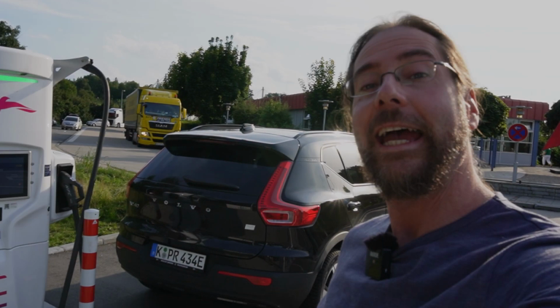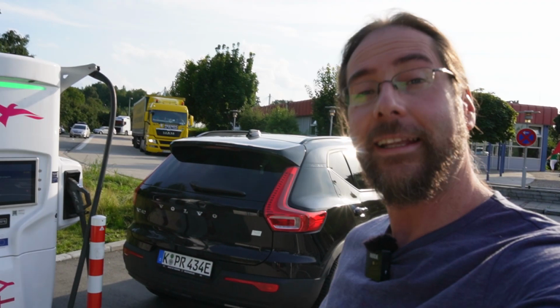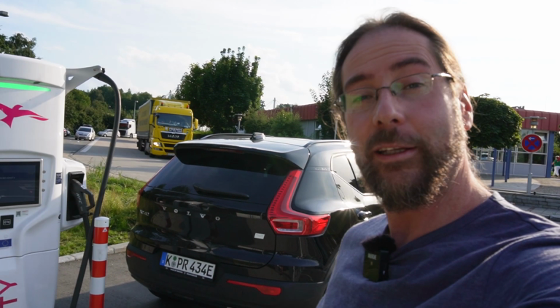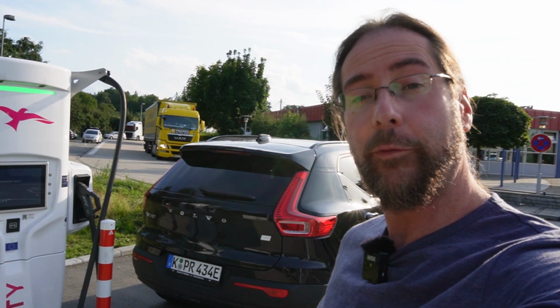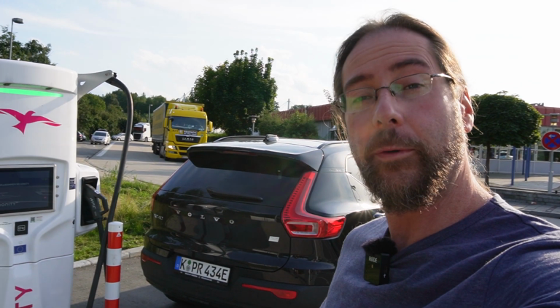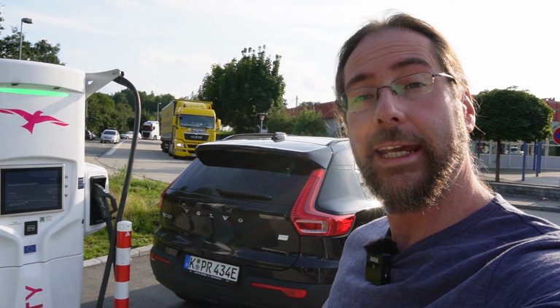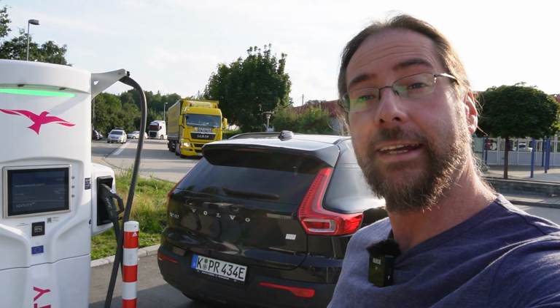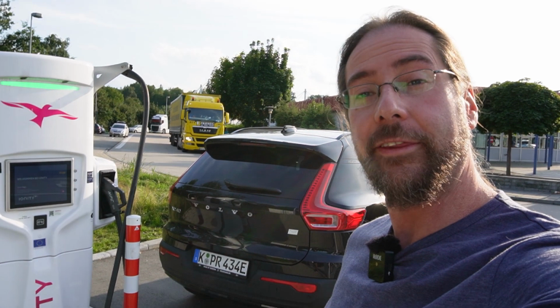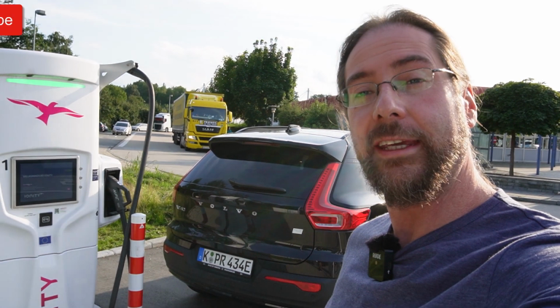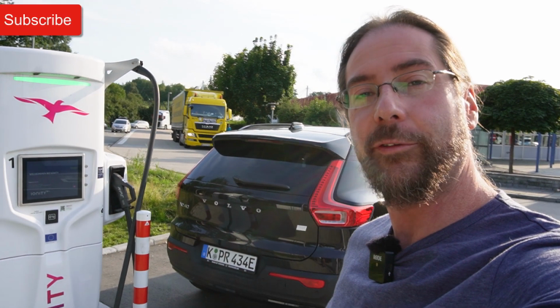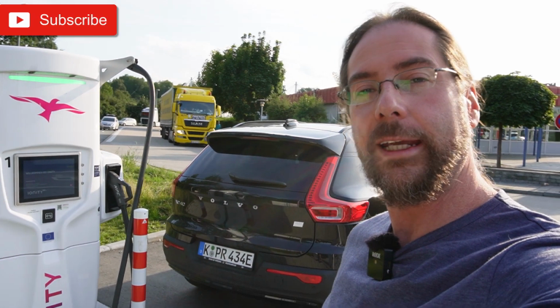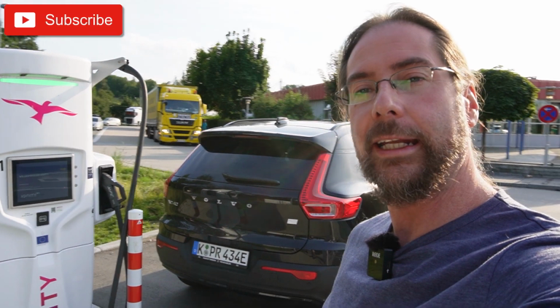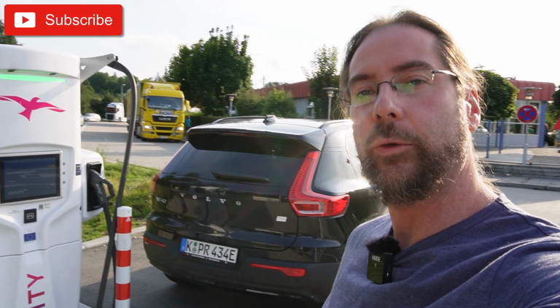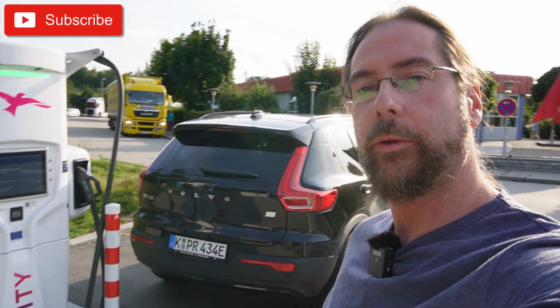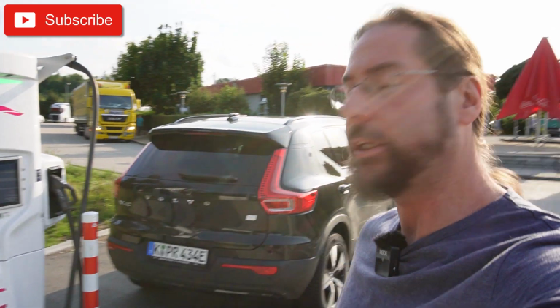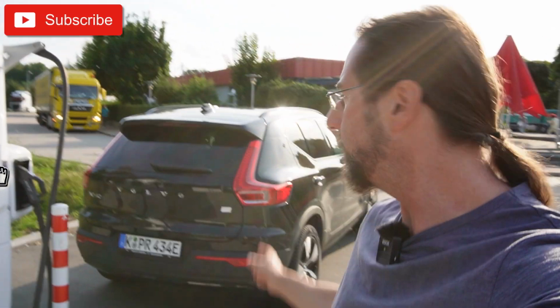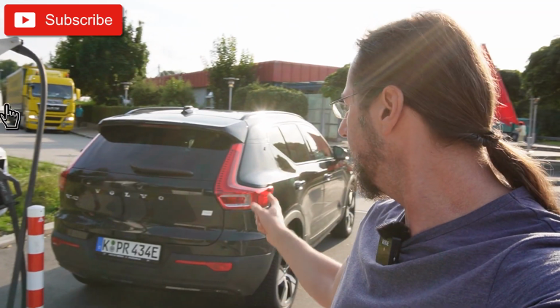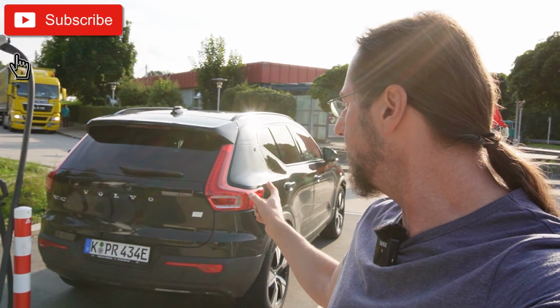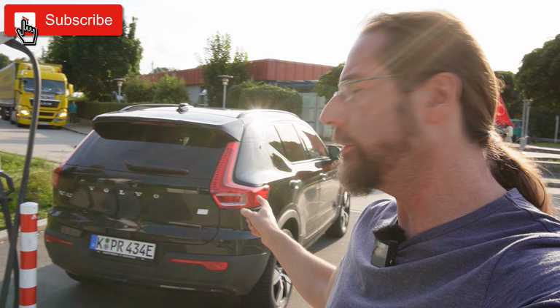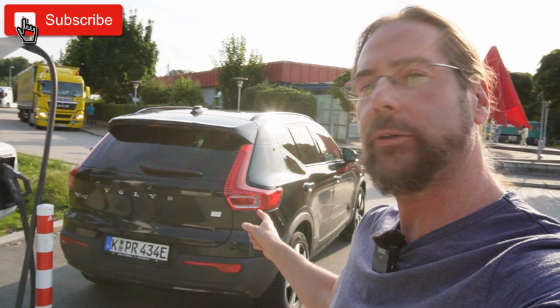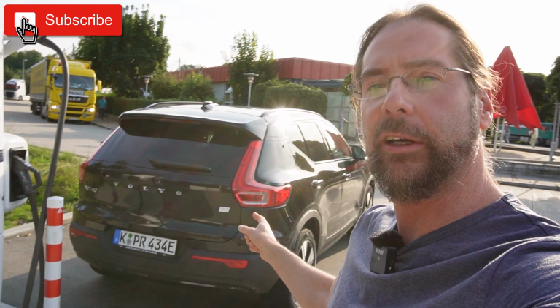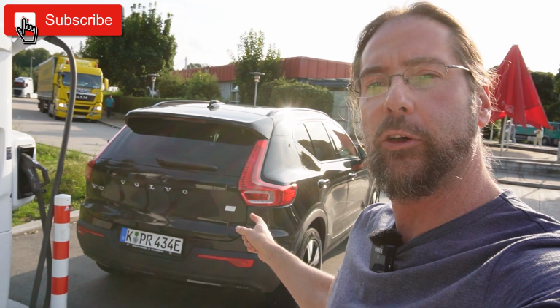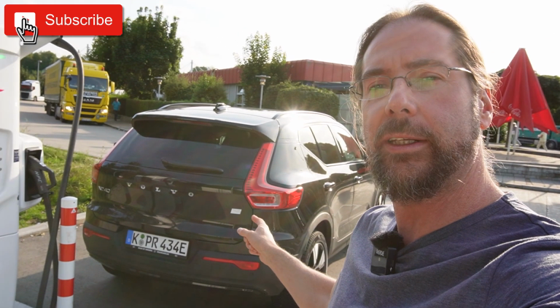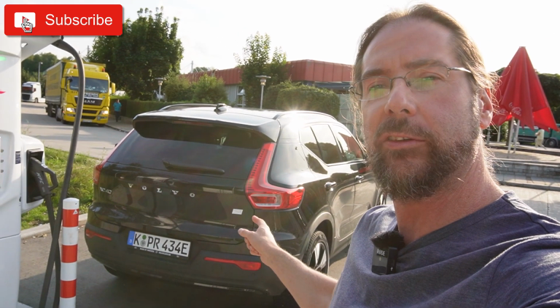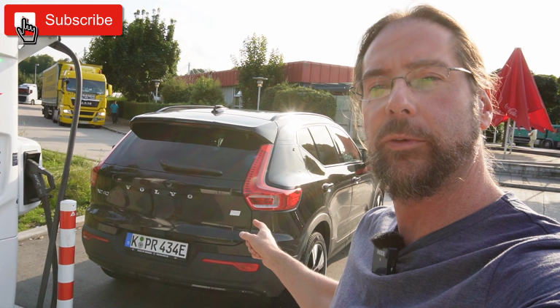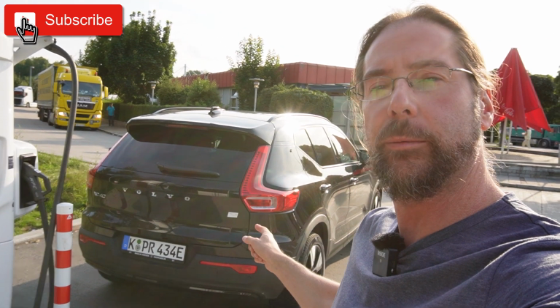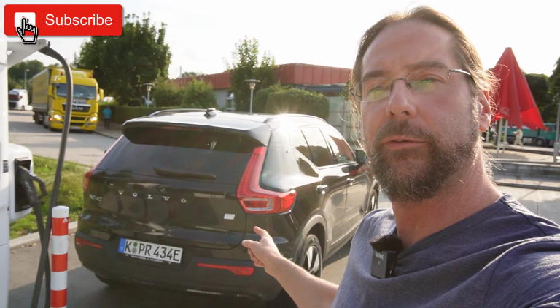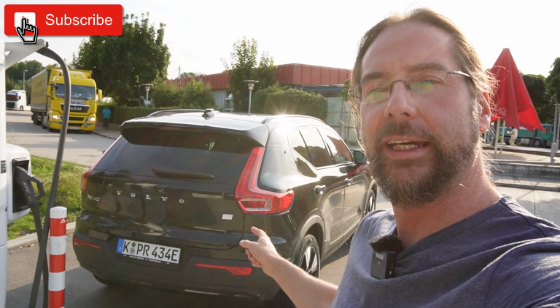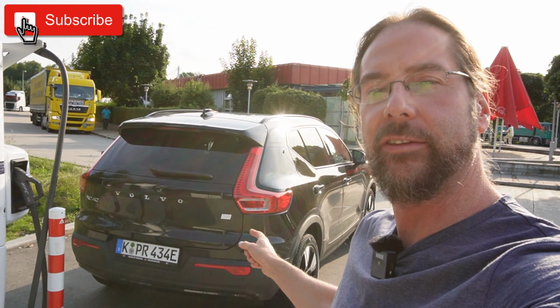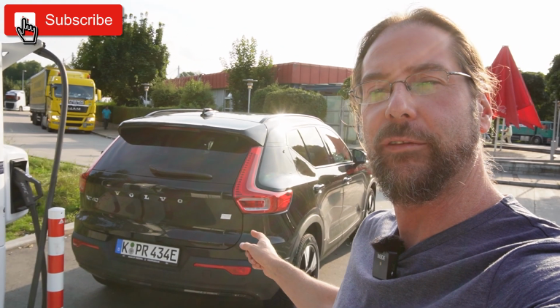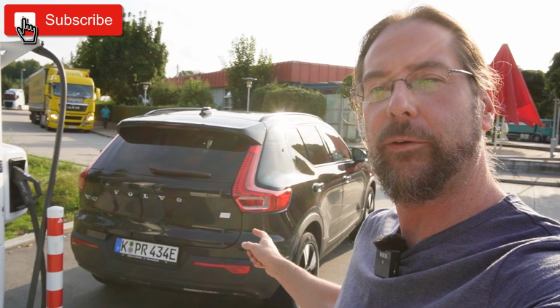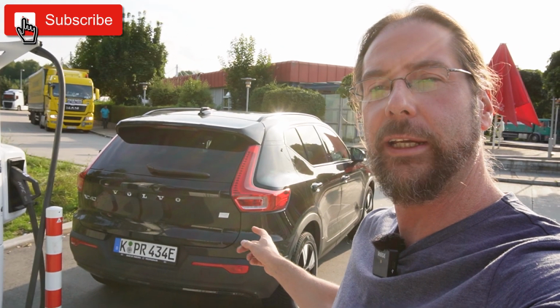Hello everyone and thanks for hanging out with me. Today I'm going to do the RACOBI test with the Volvo XC40.